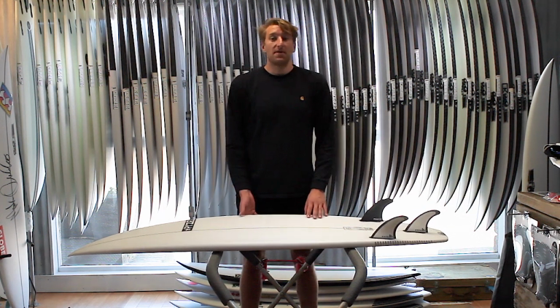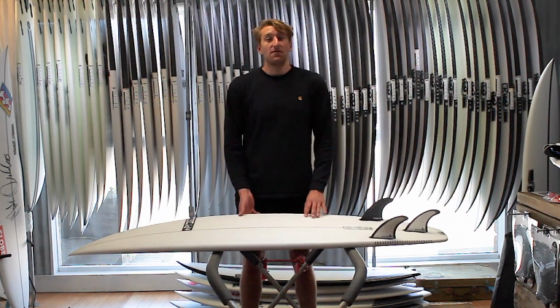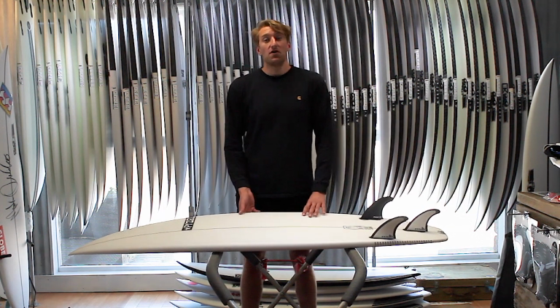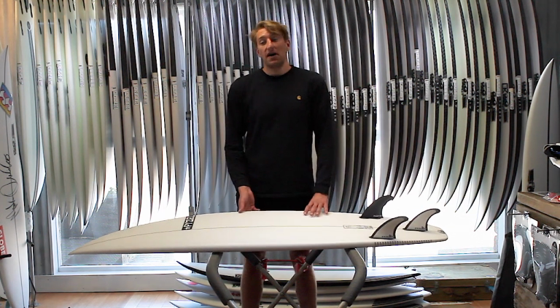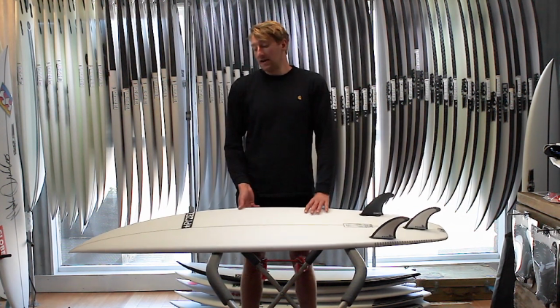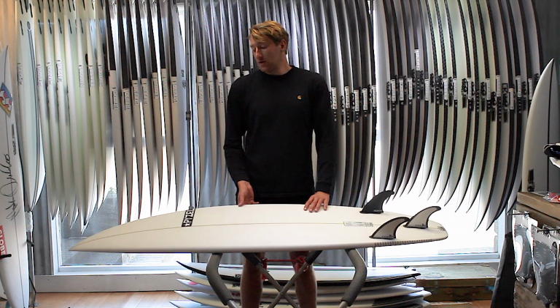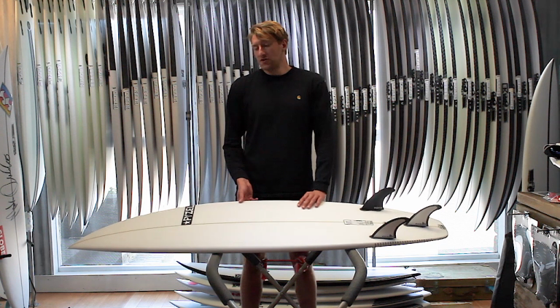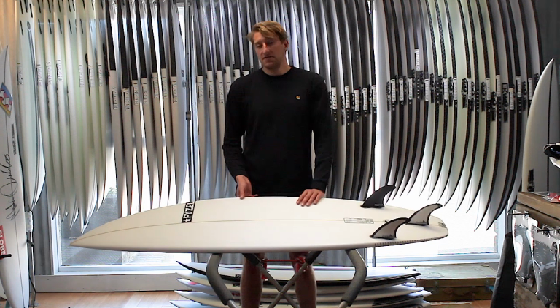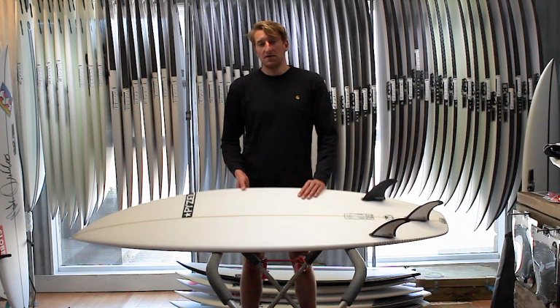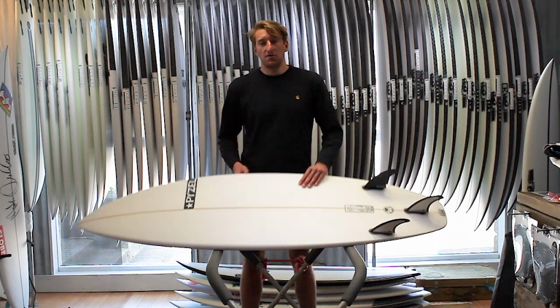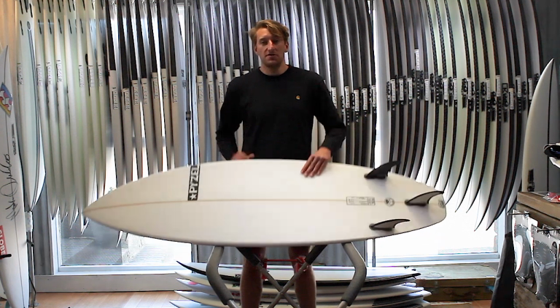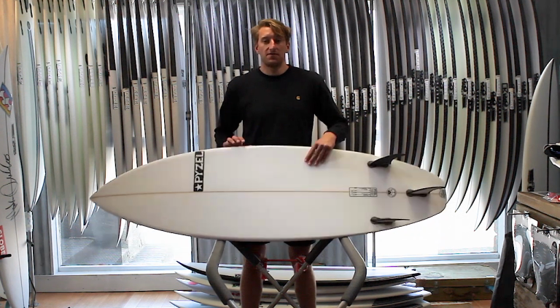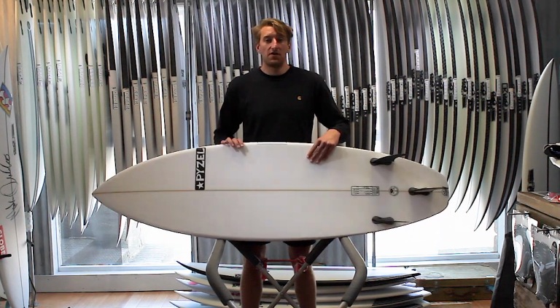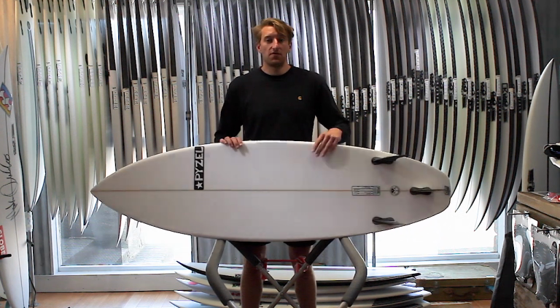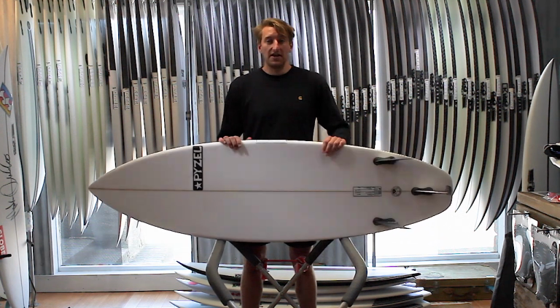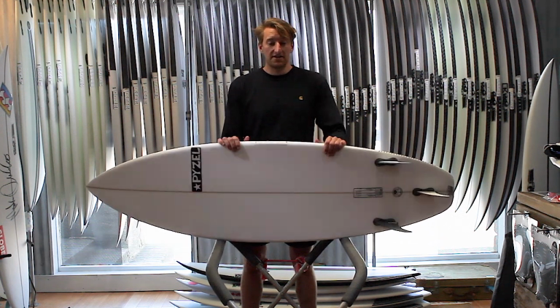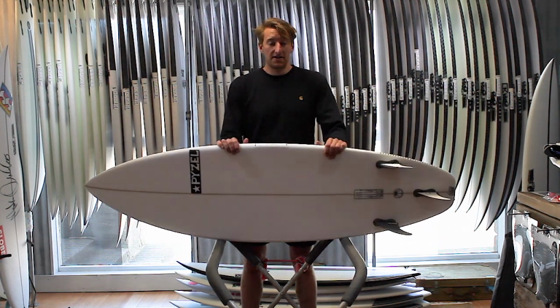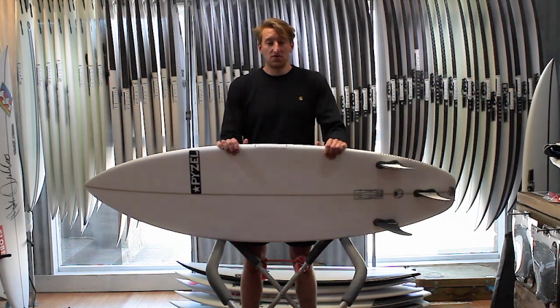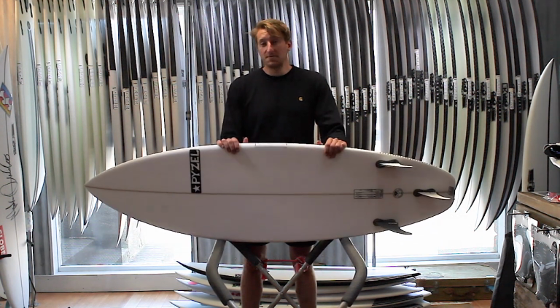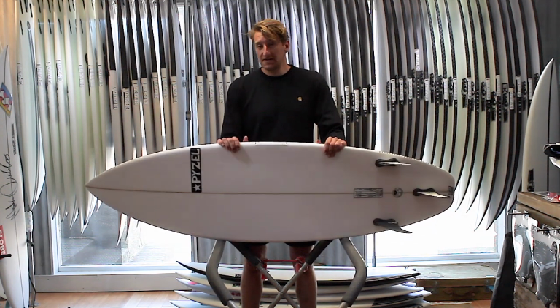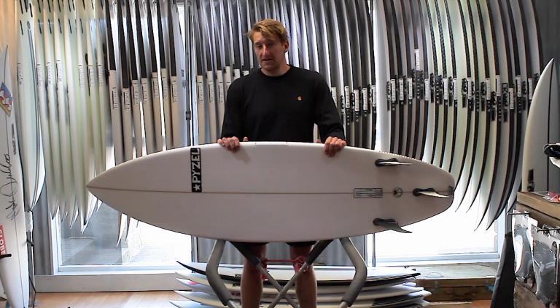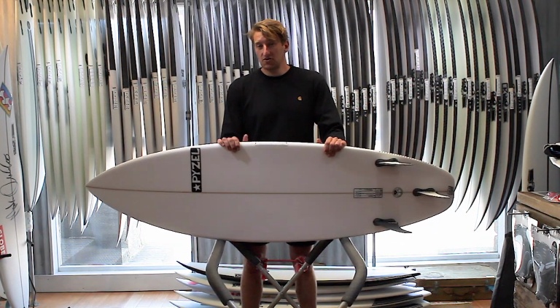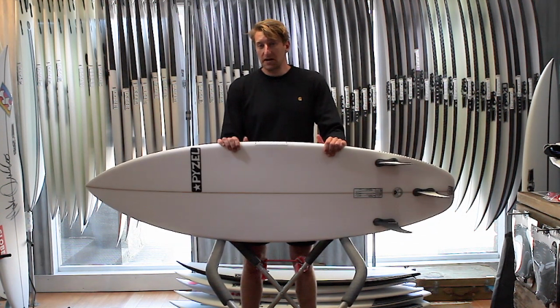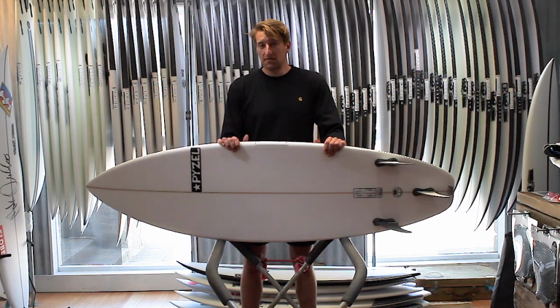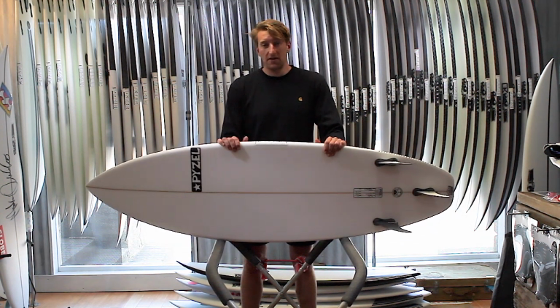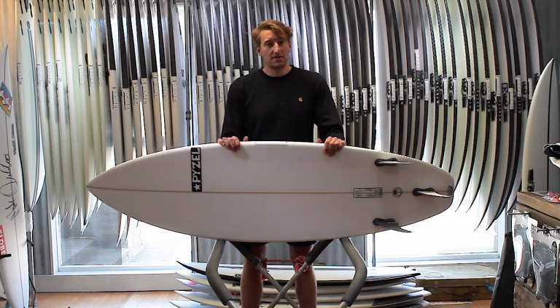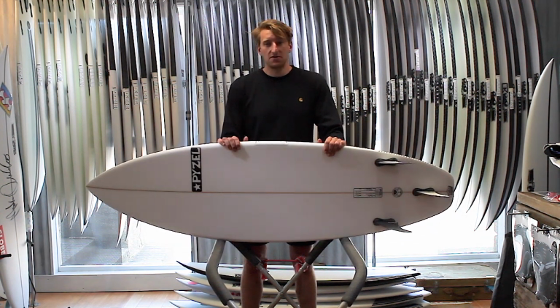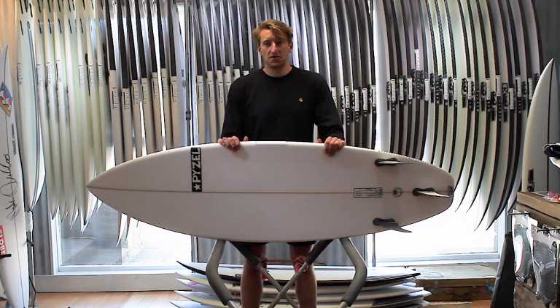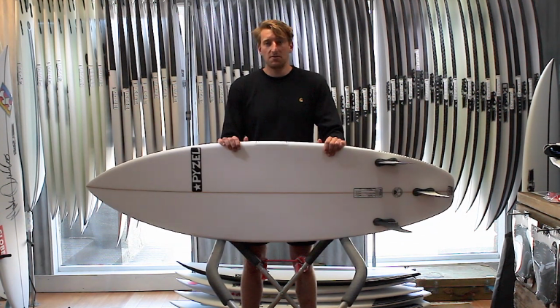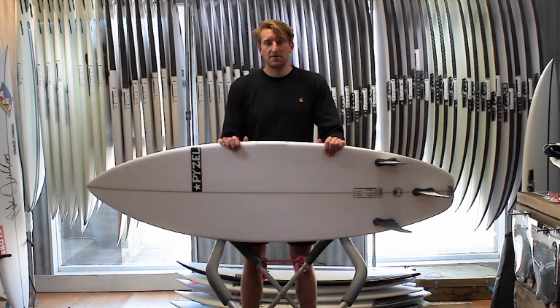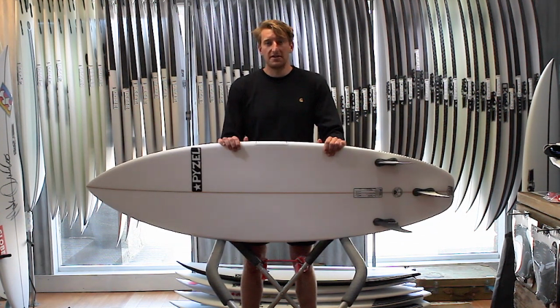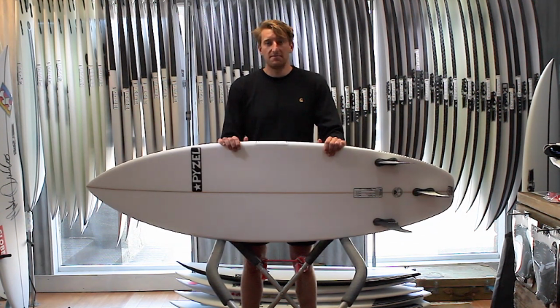If you've got any questions on the board, feel free to drop us a message or pick up the phone and give us a call at the shop any time.